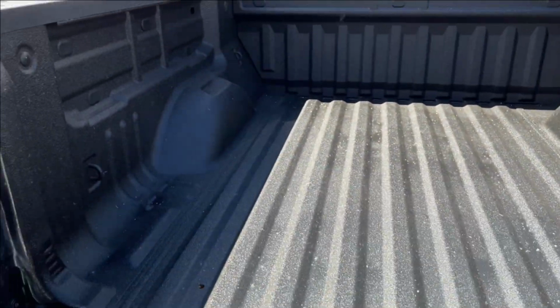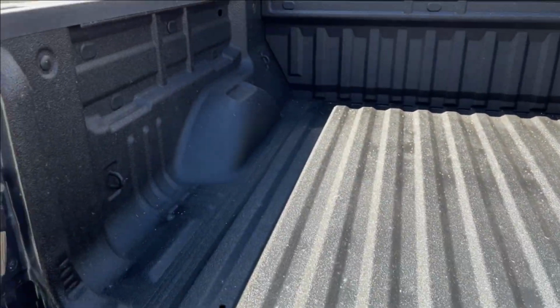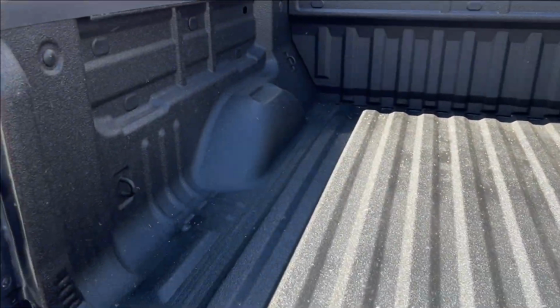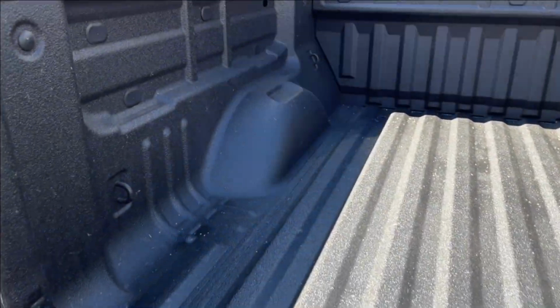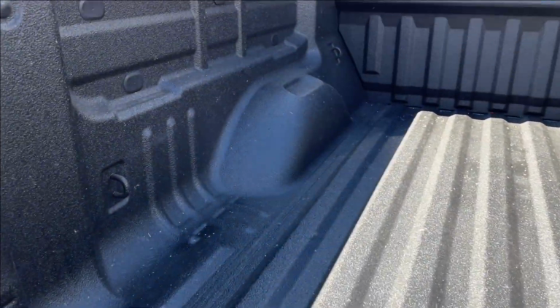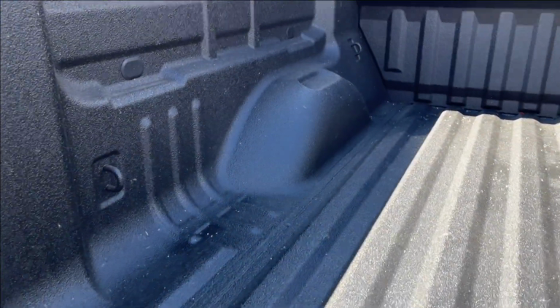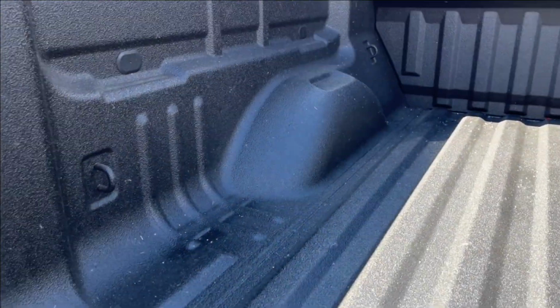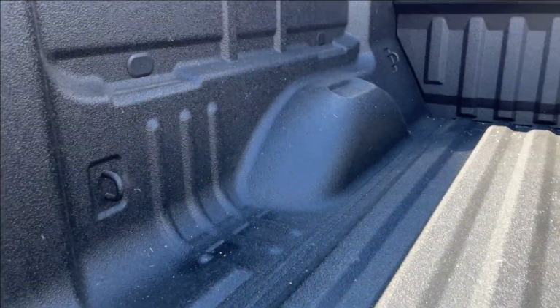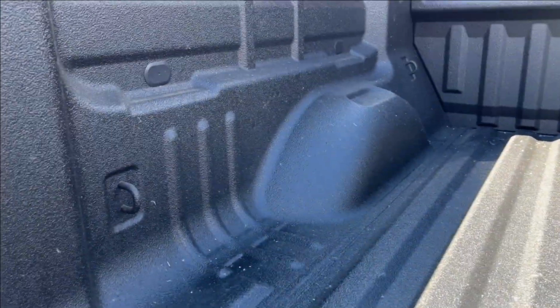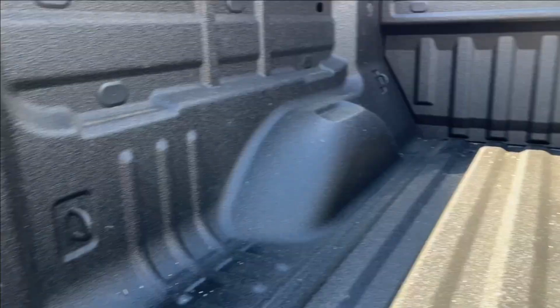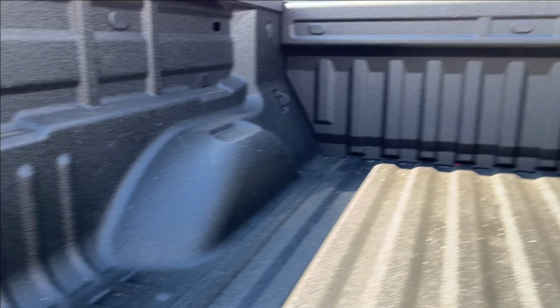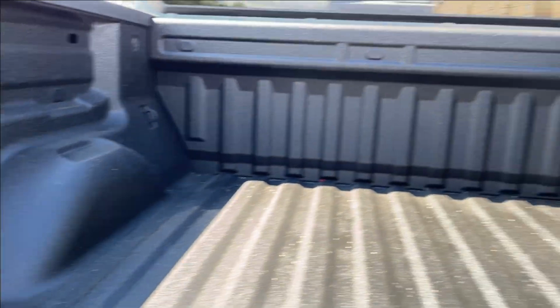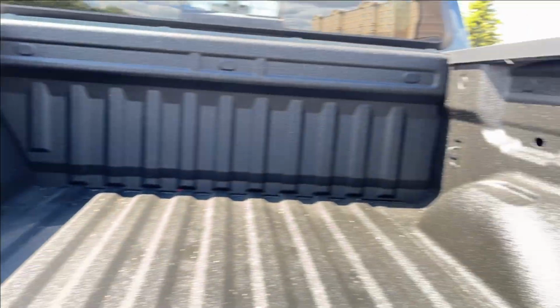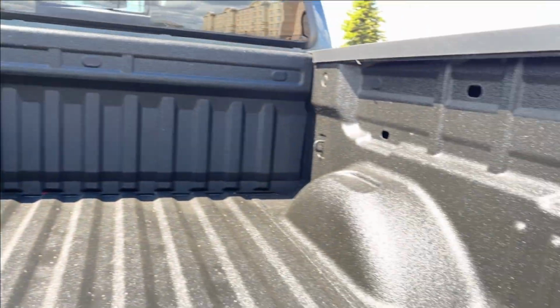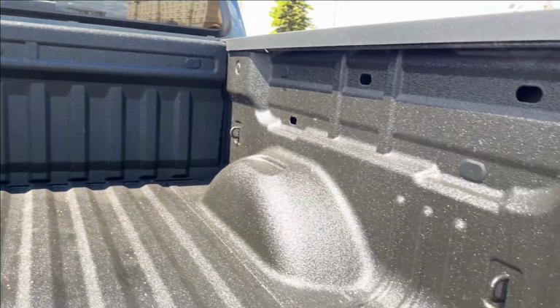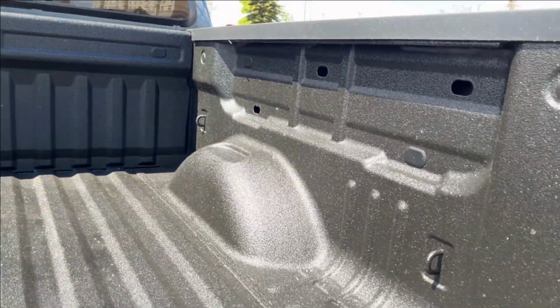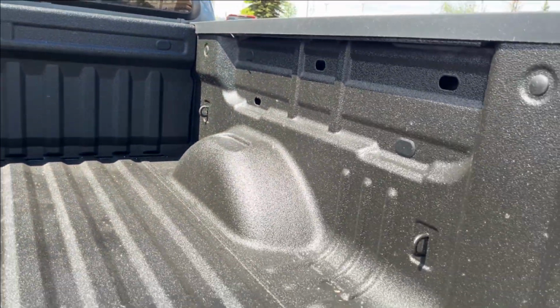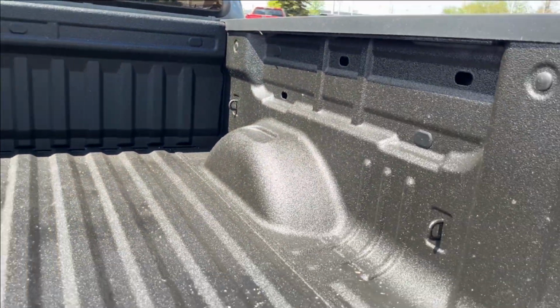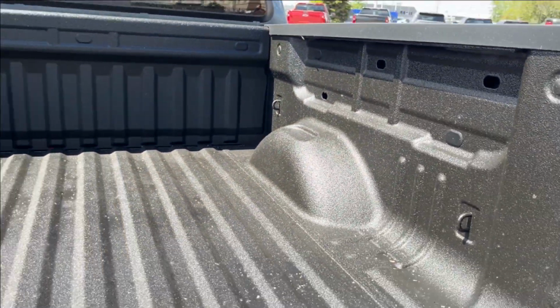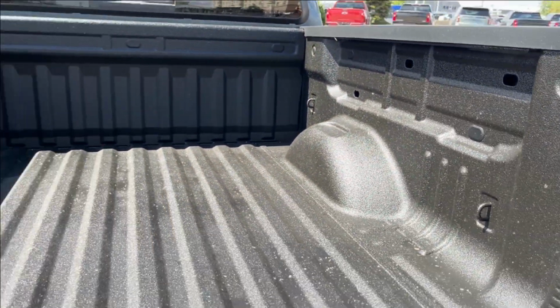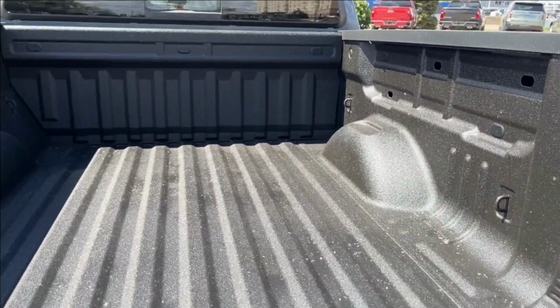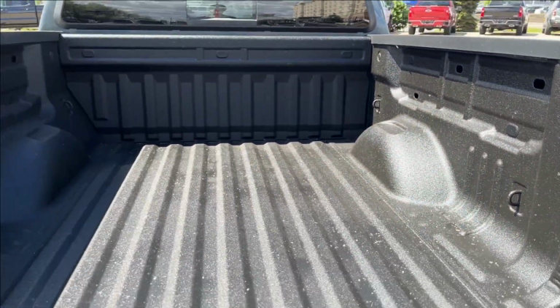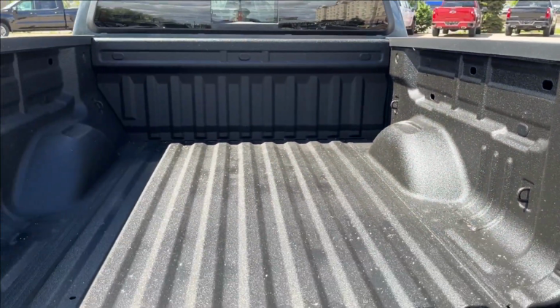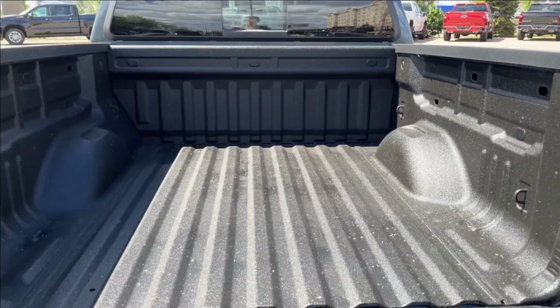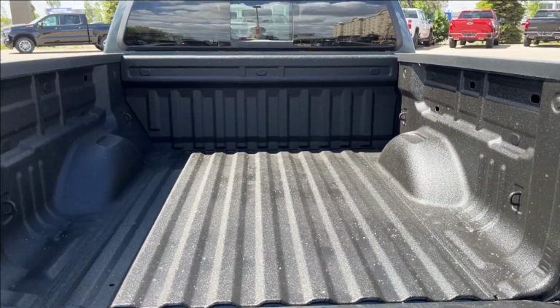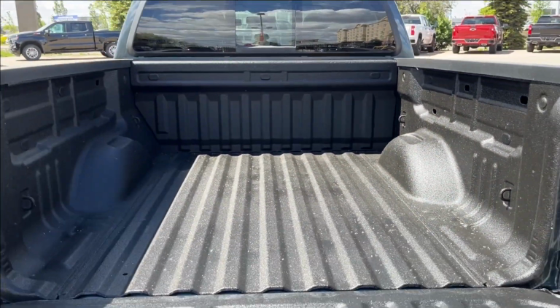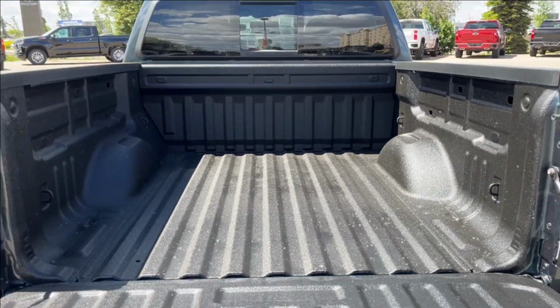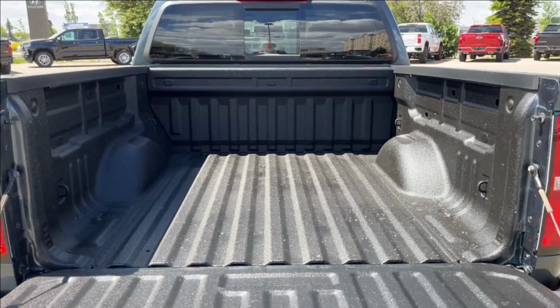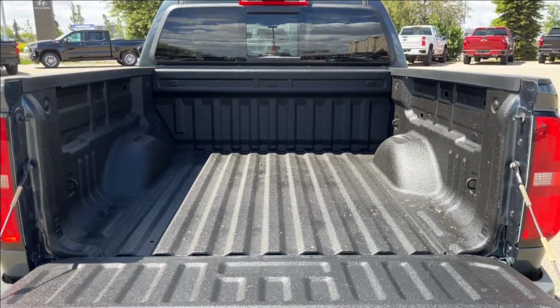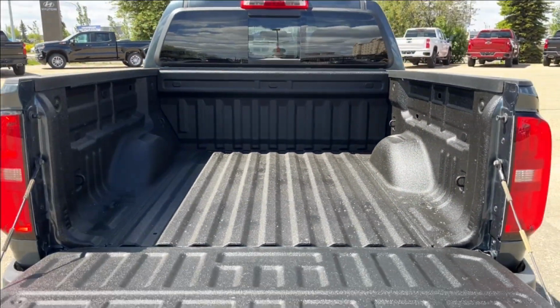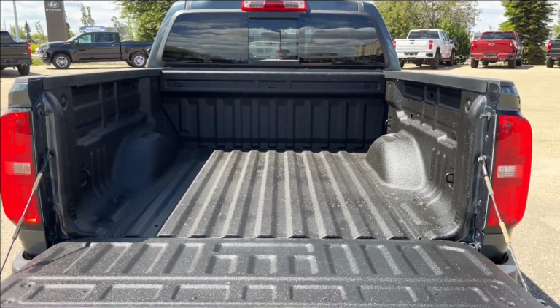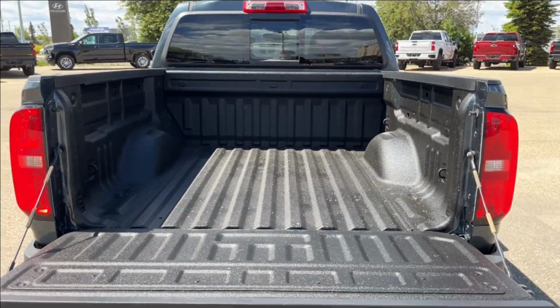With the easy liftgate, you're going to have about four bed tie-downs with the spray-in liner. Very spacious.